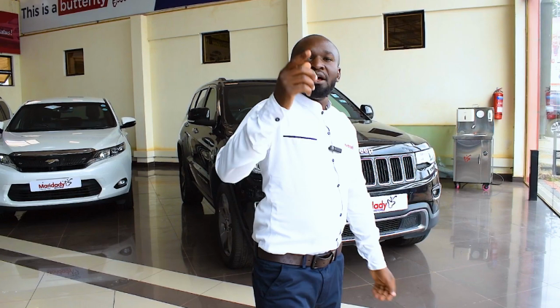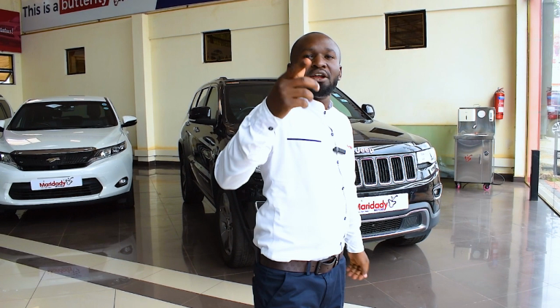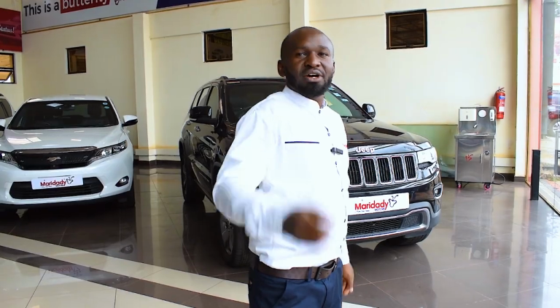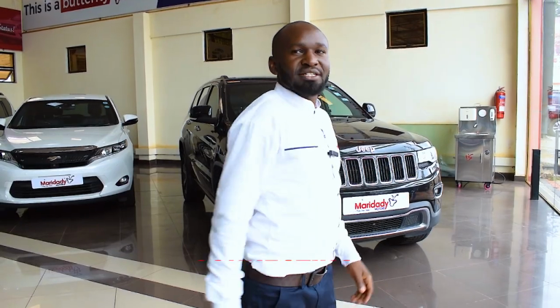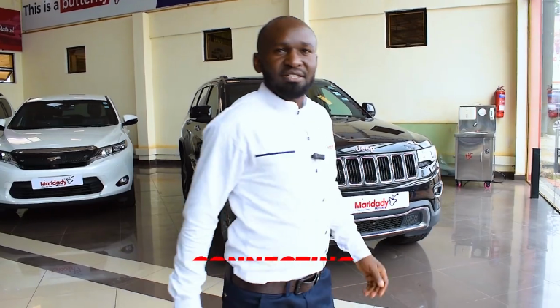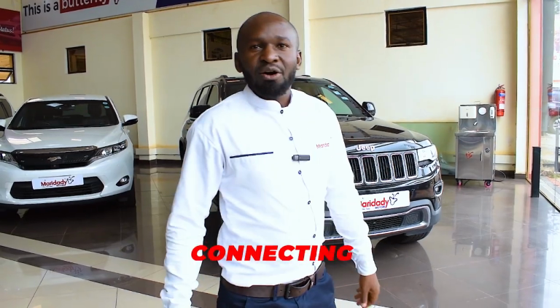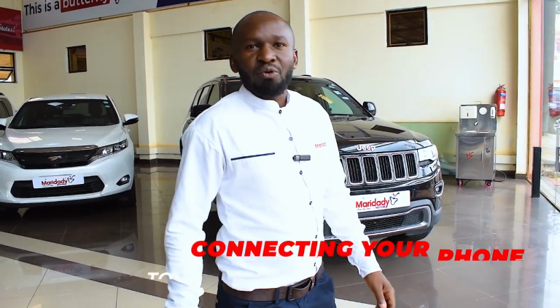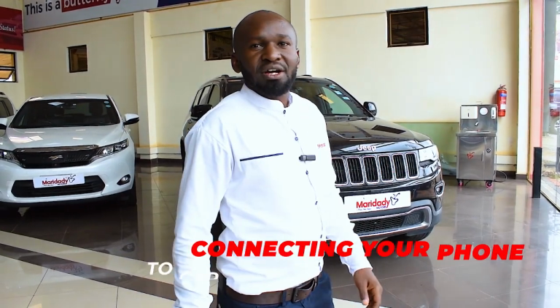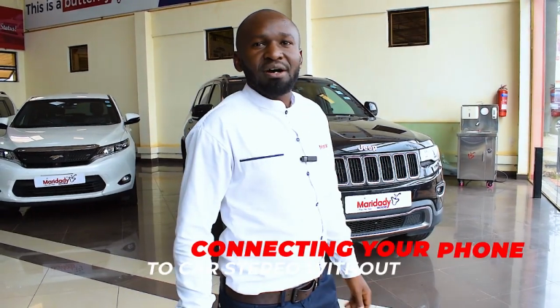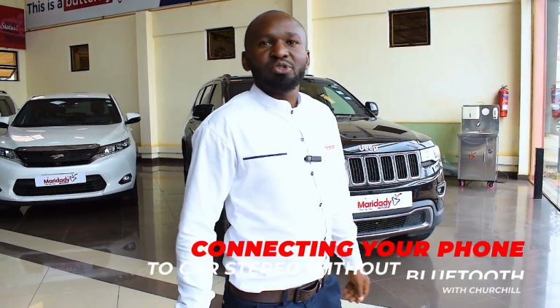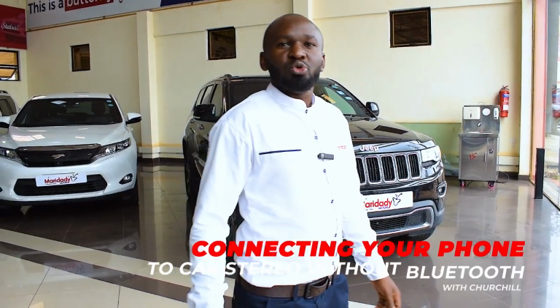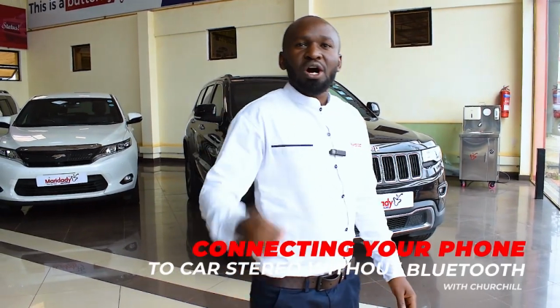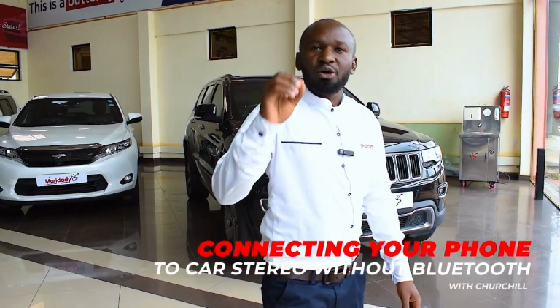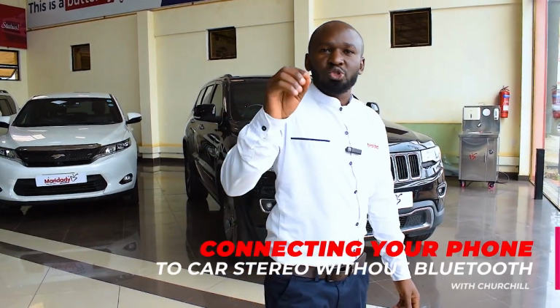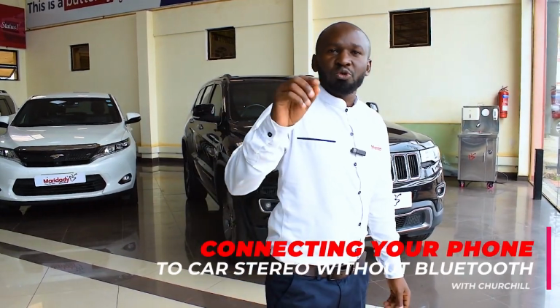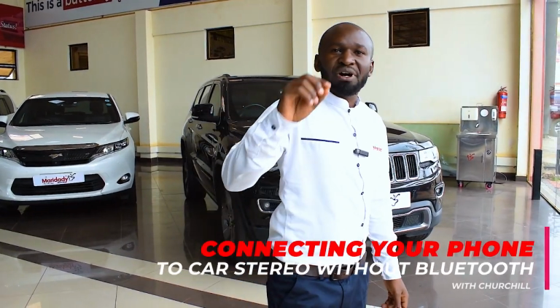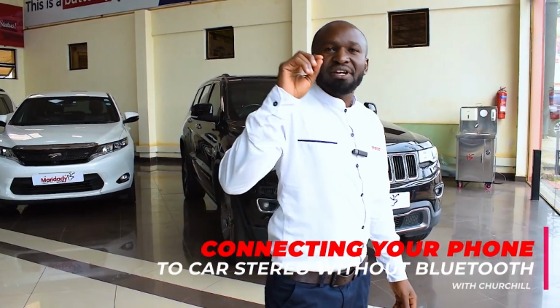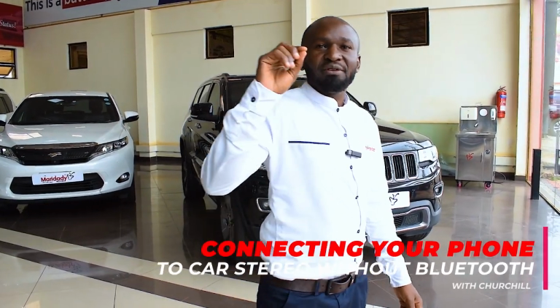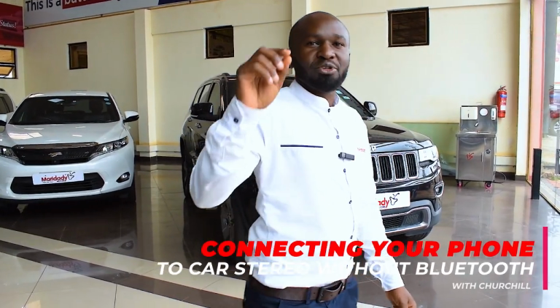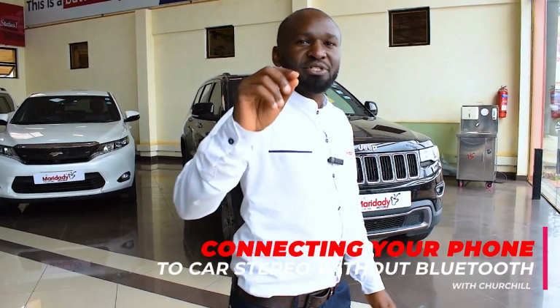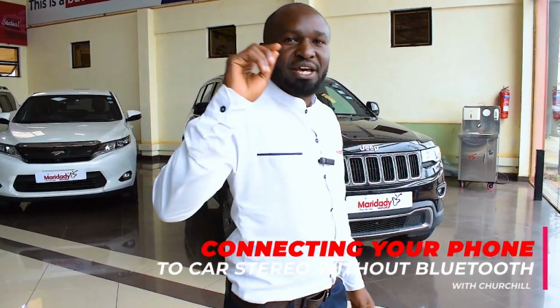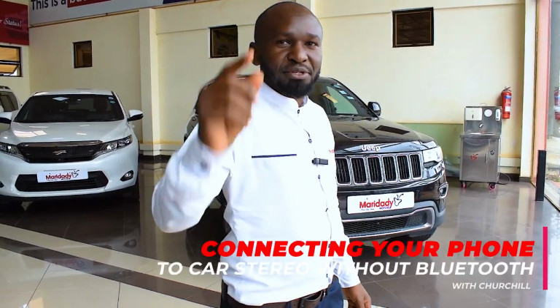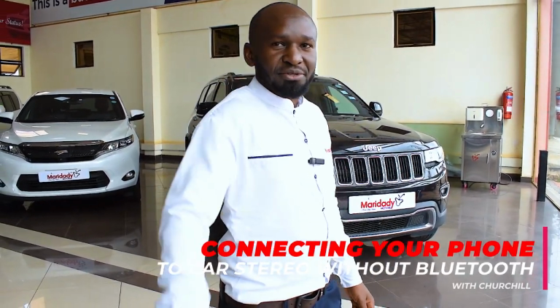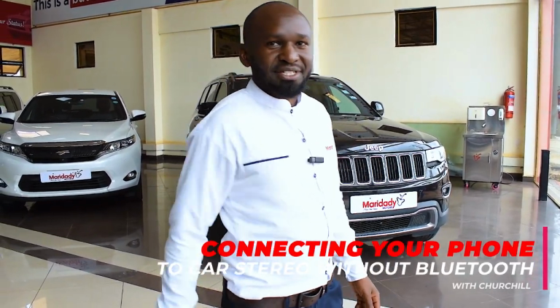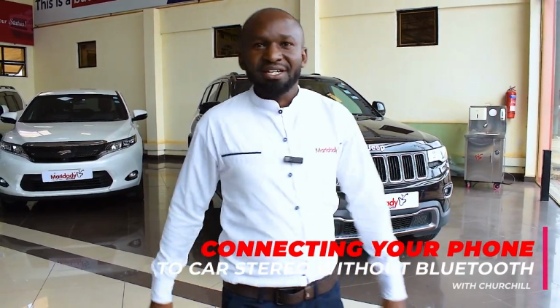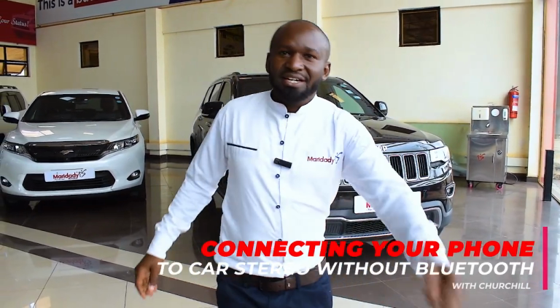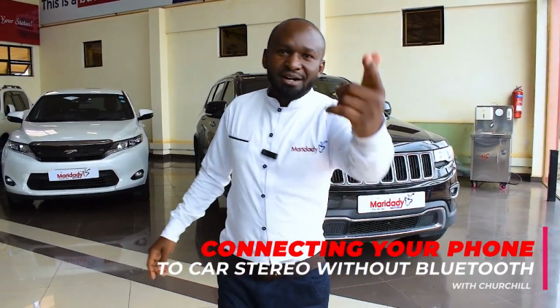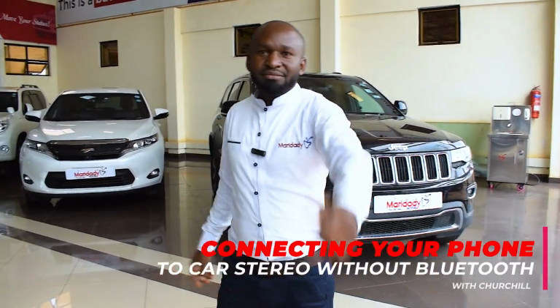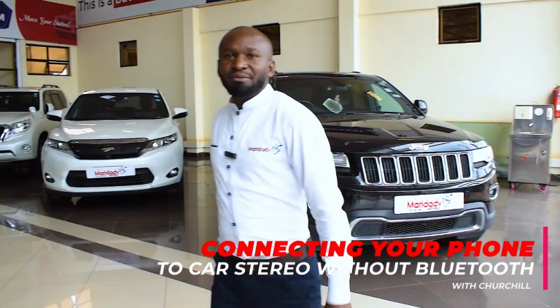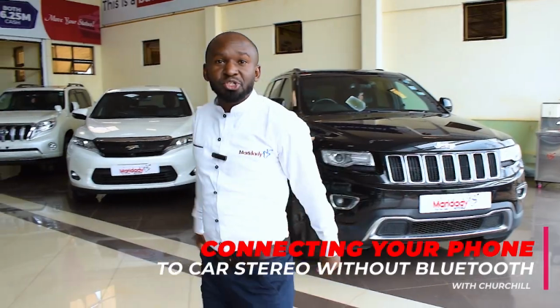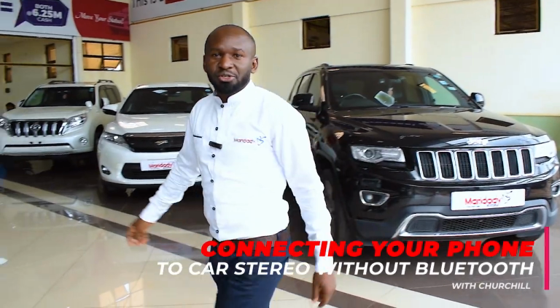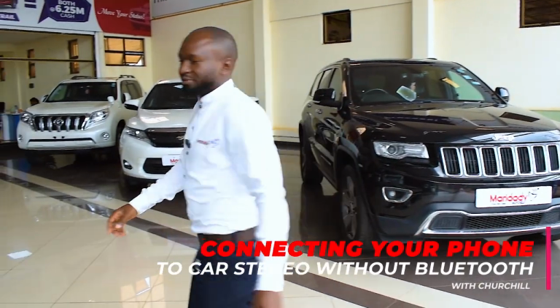Hello guys, welcome to How To Marie Daddy Motors episode. Come, let me show you.